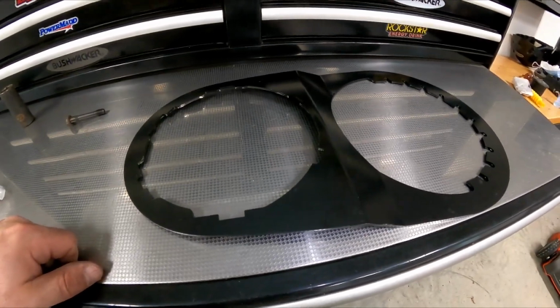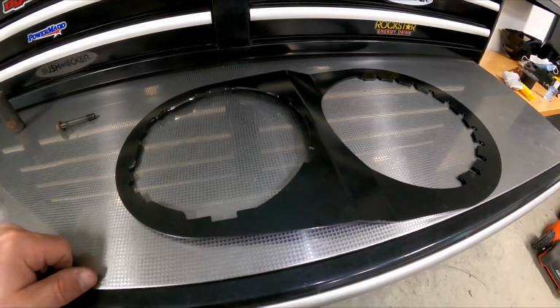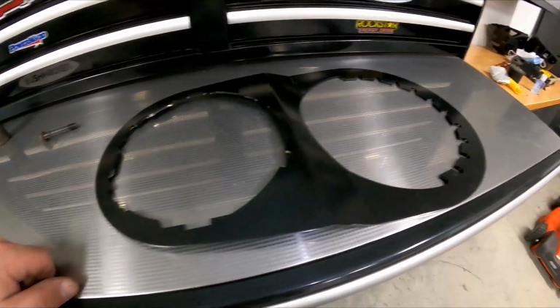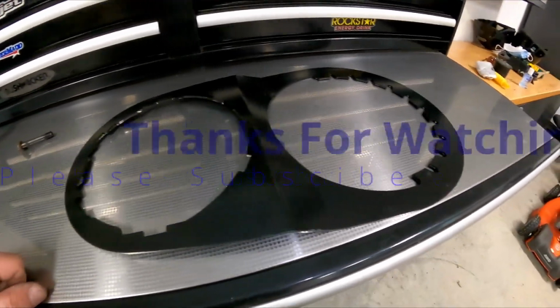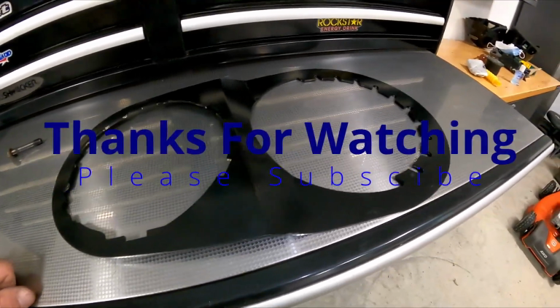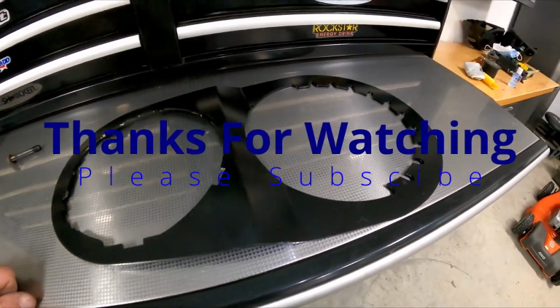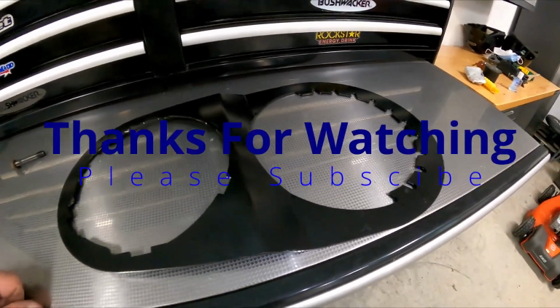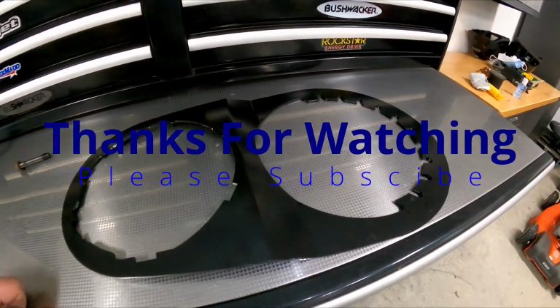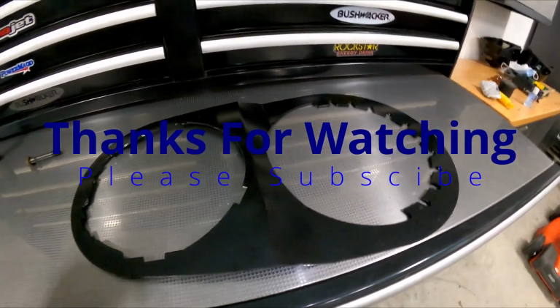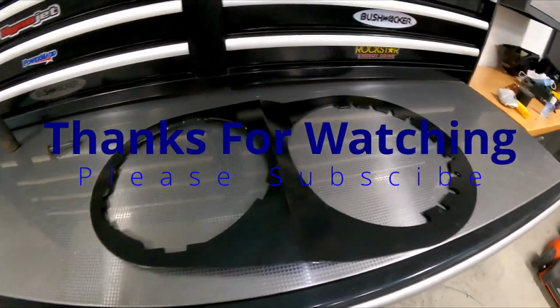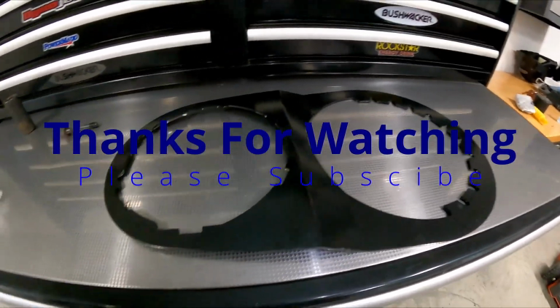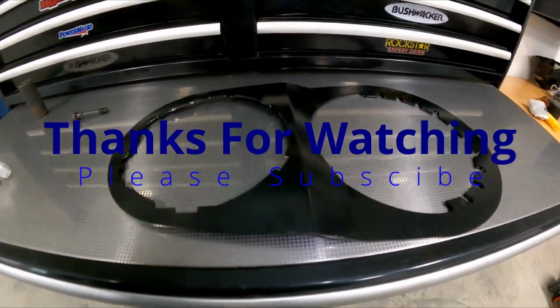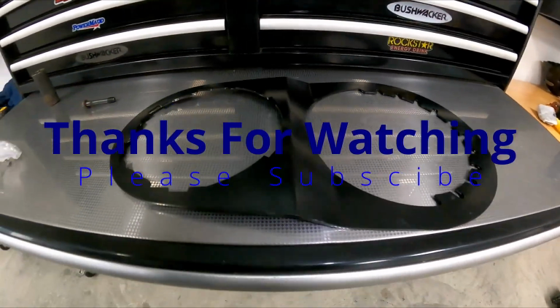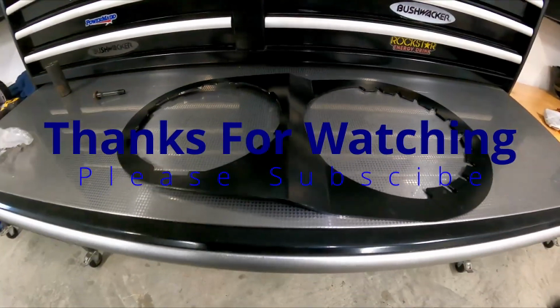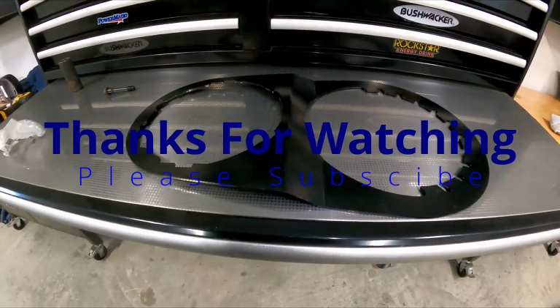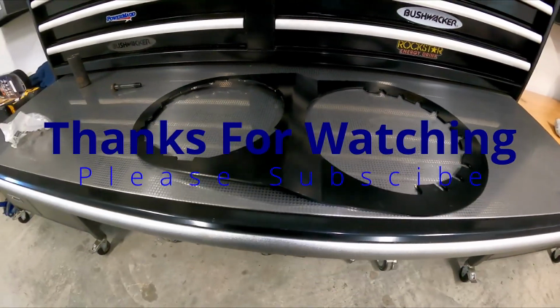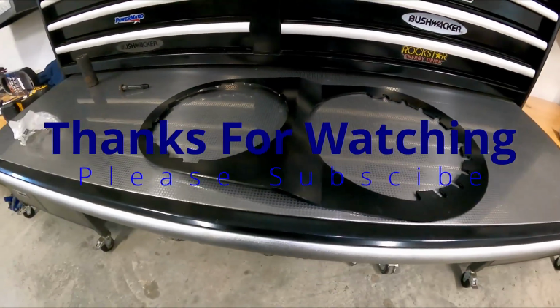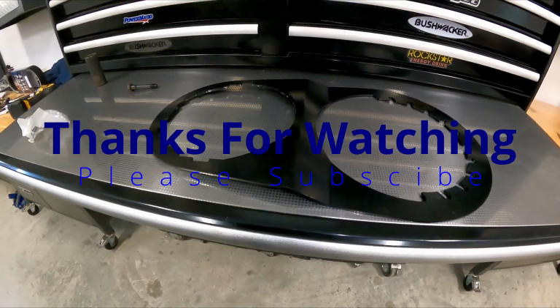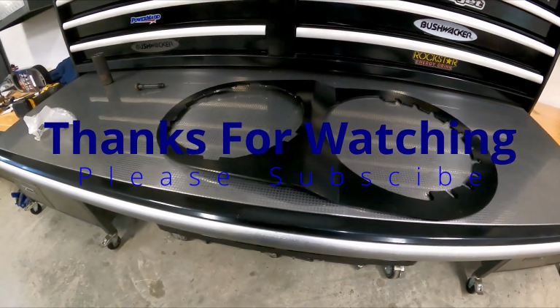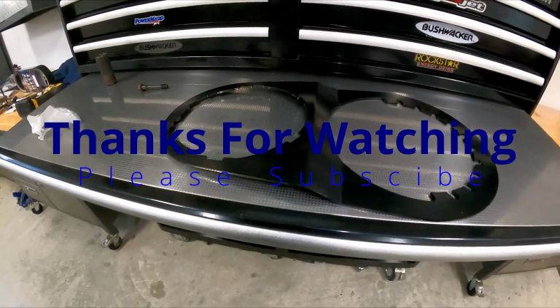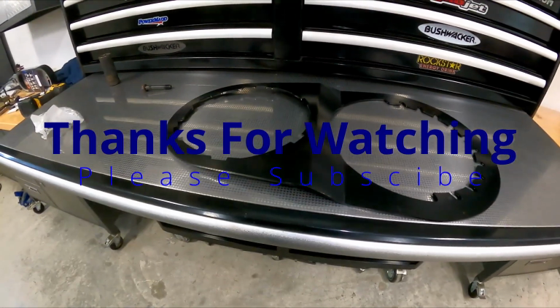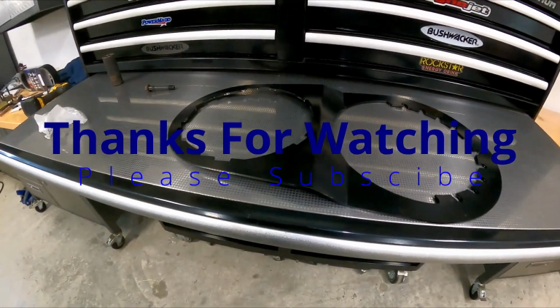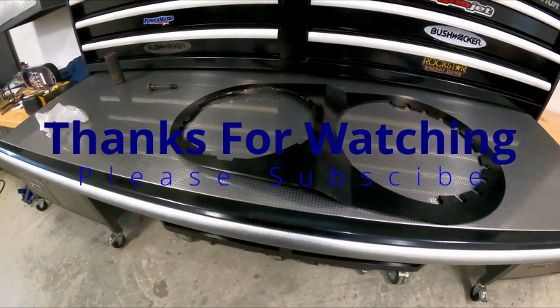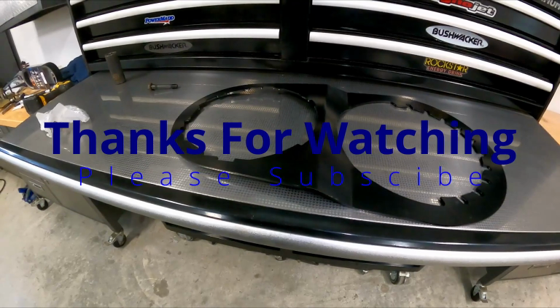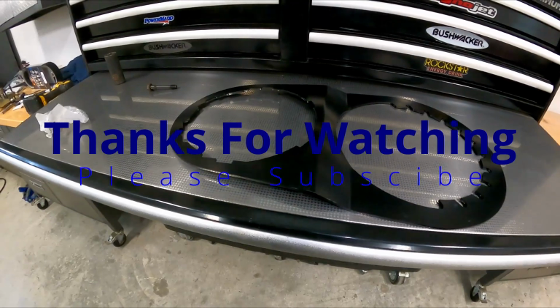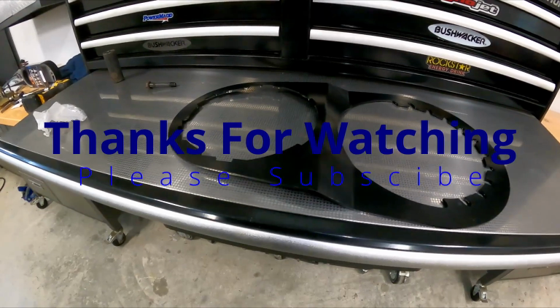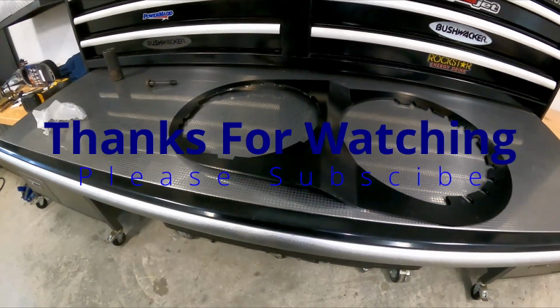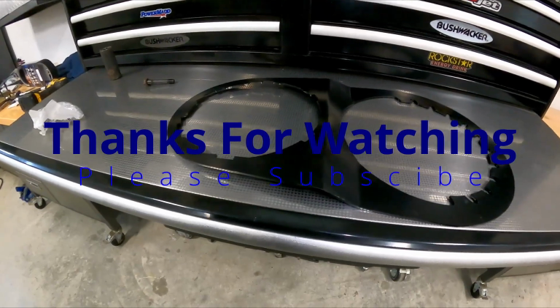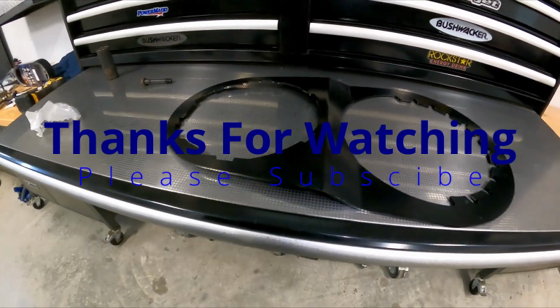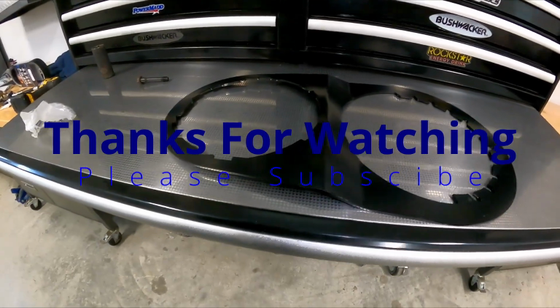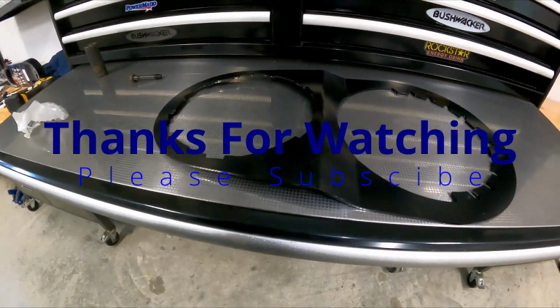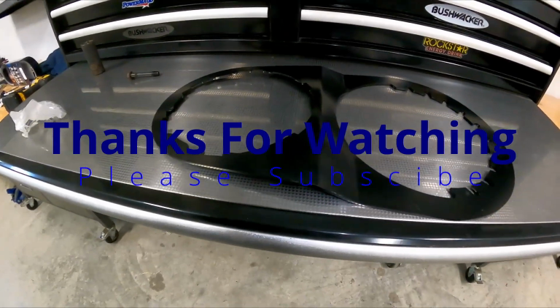Thank you very much for watching — we'll catch you on the next one.